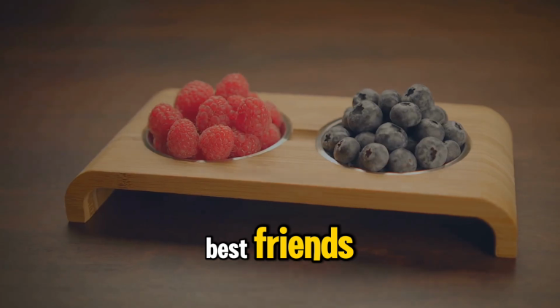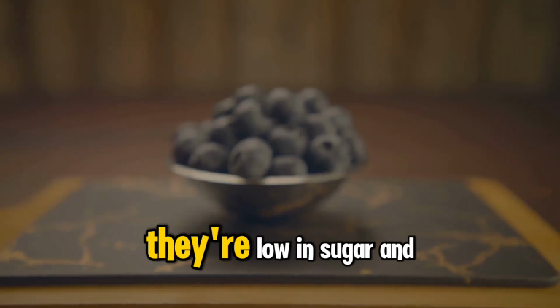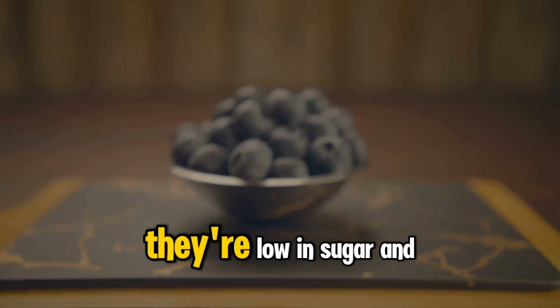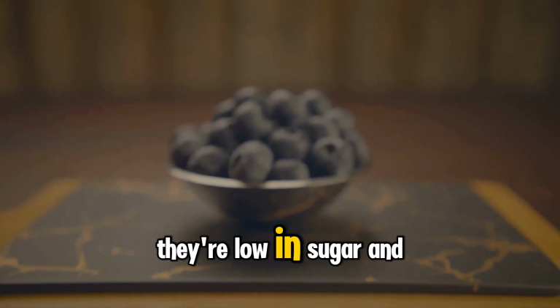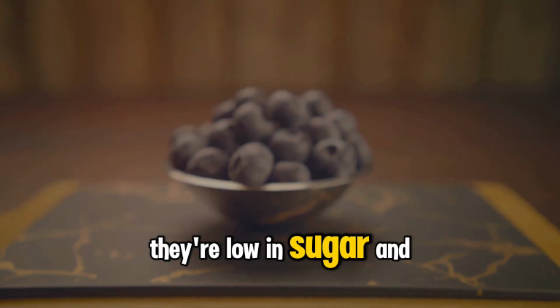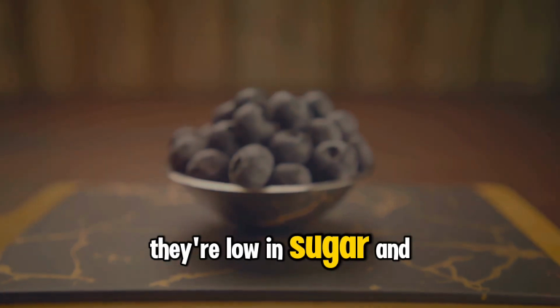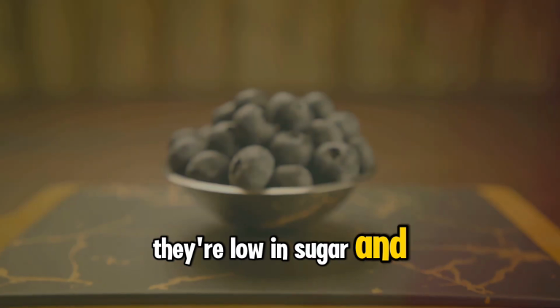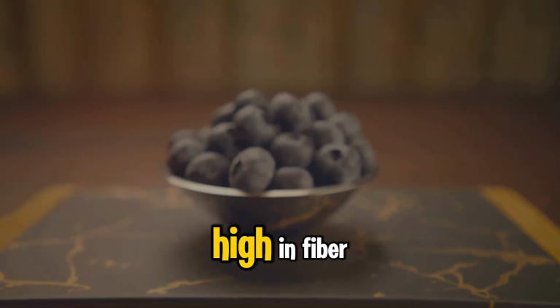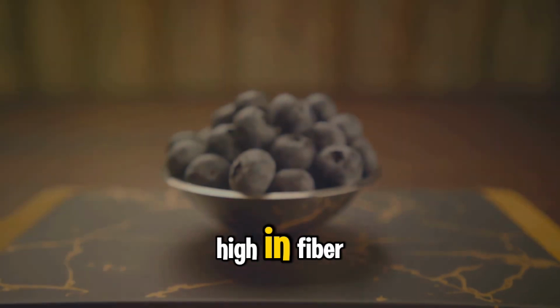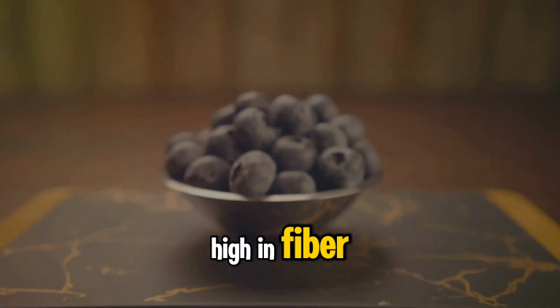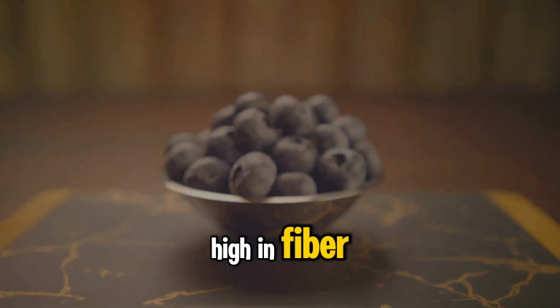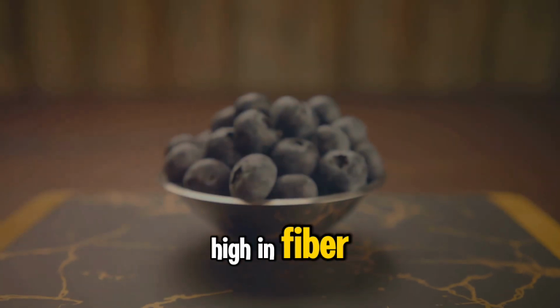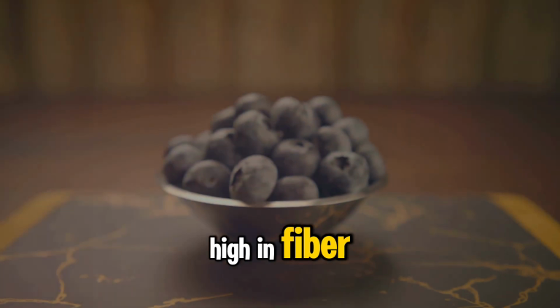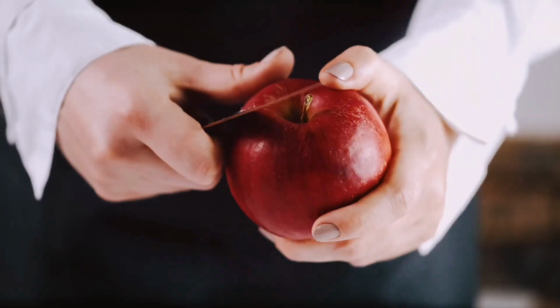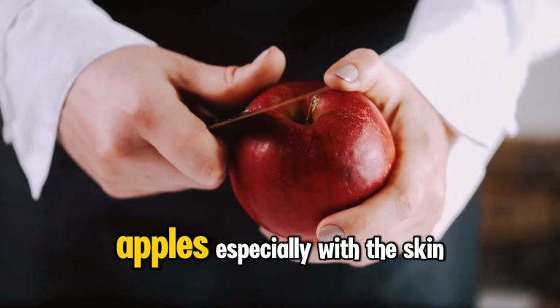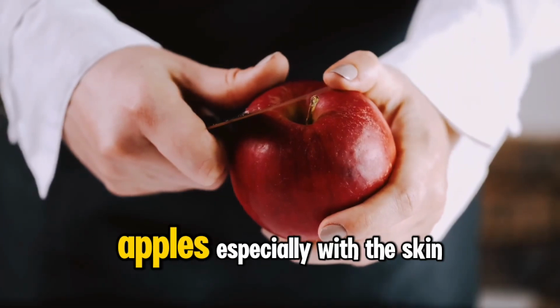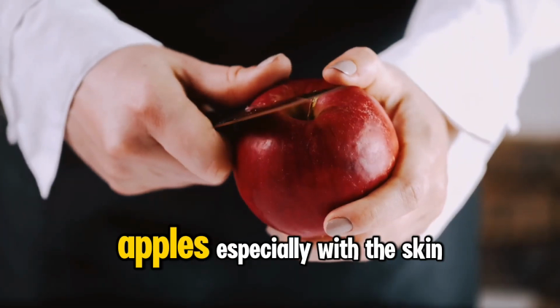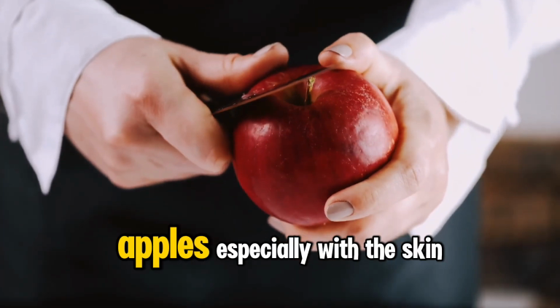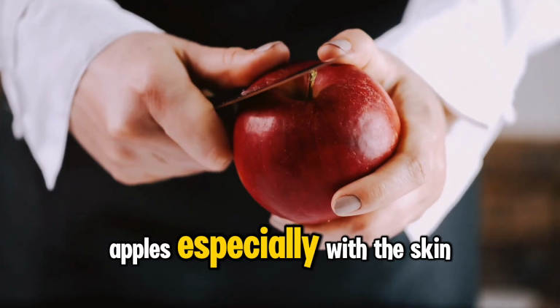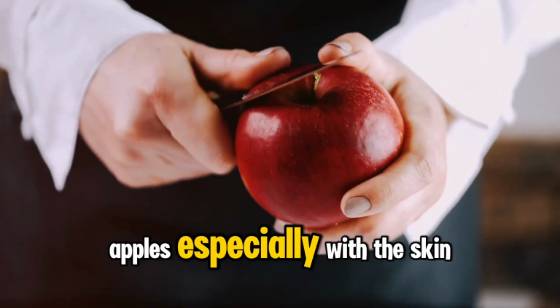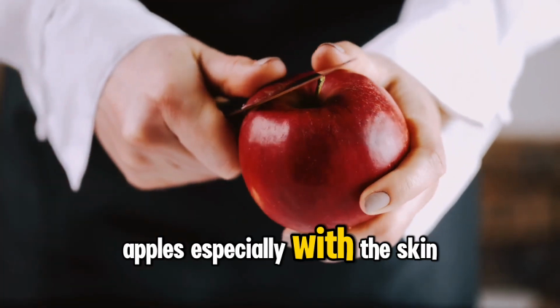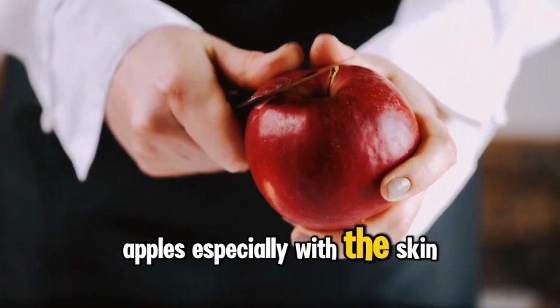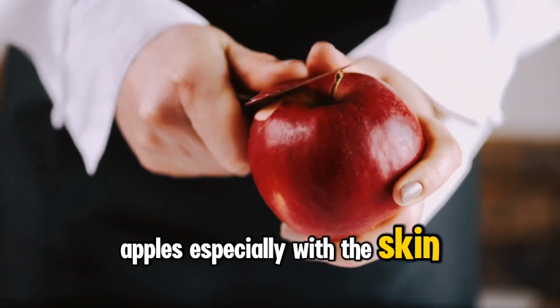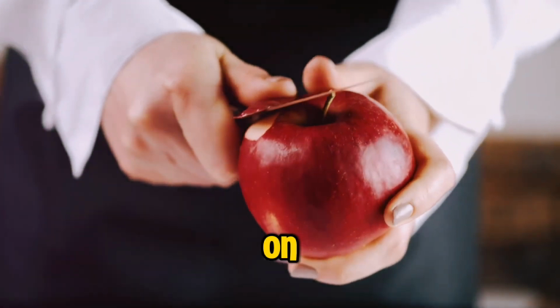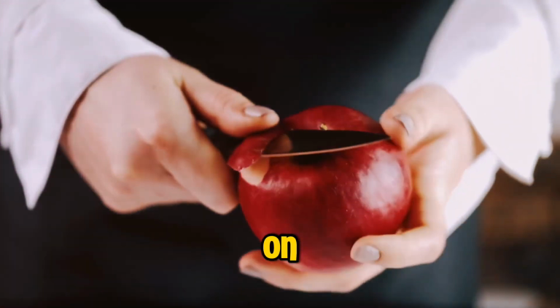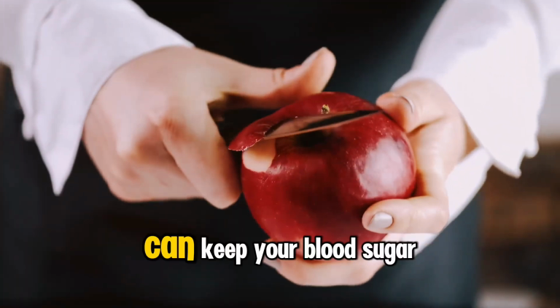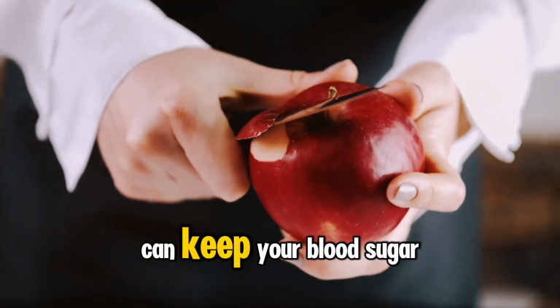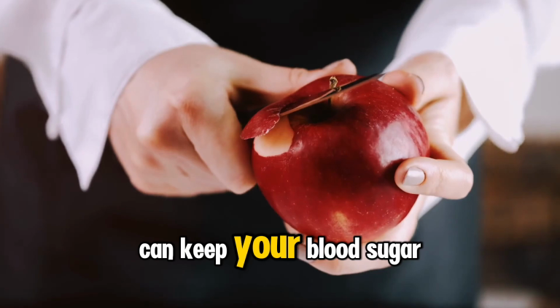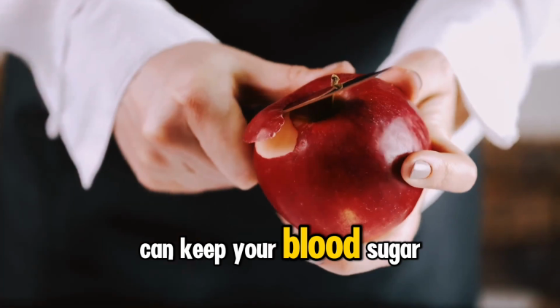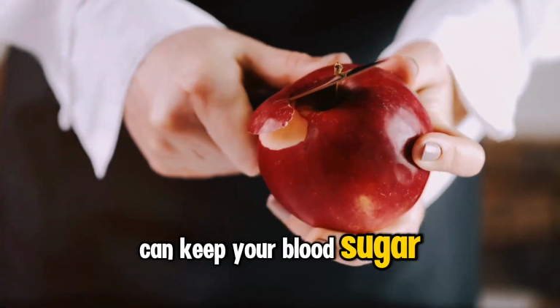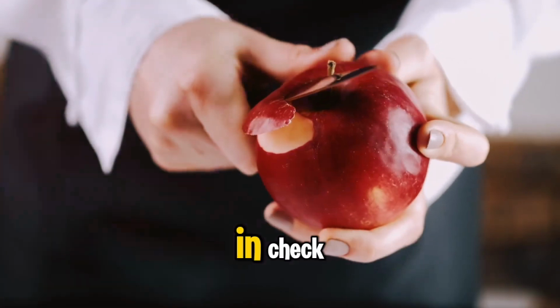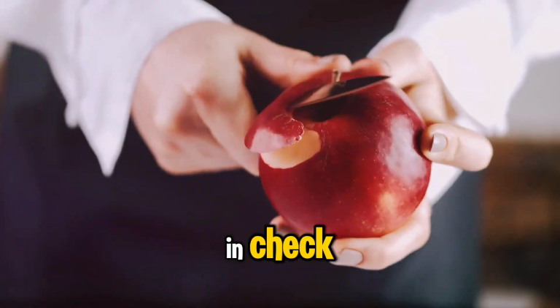They're low in sugar and high in fibre. Apples, especially with the skin on, can keep your blood sugar in check.